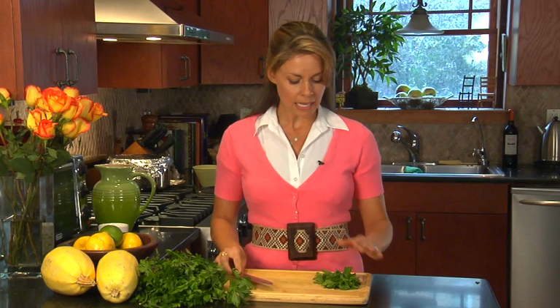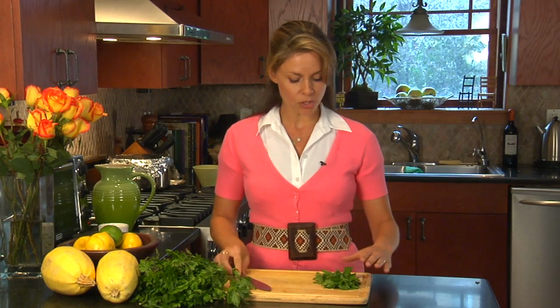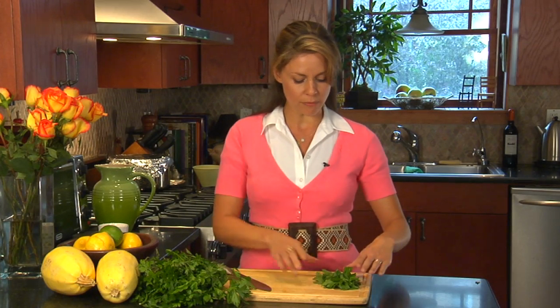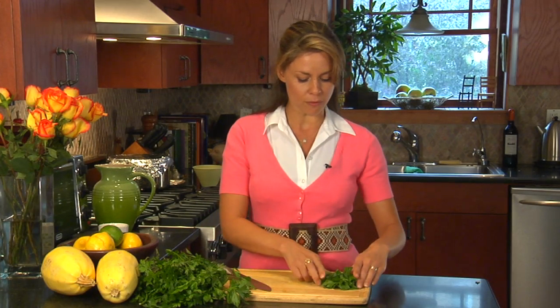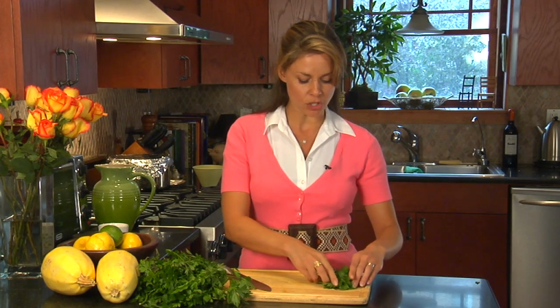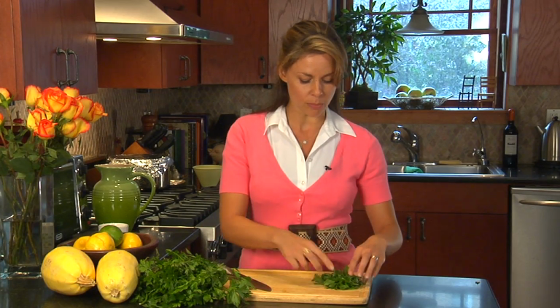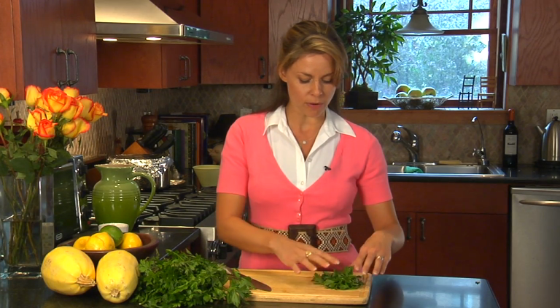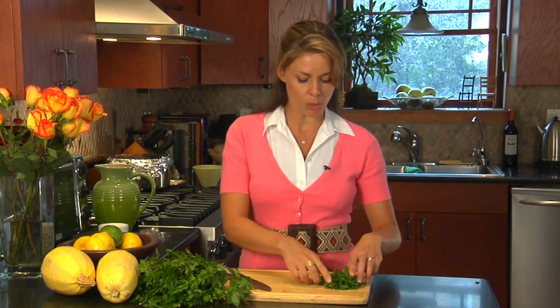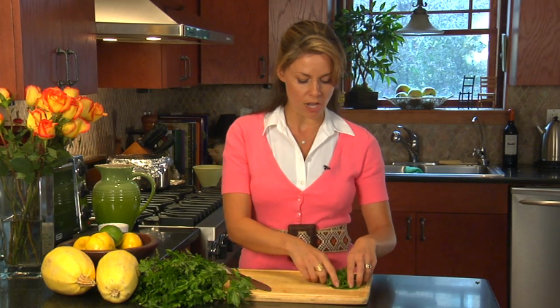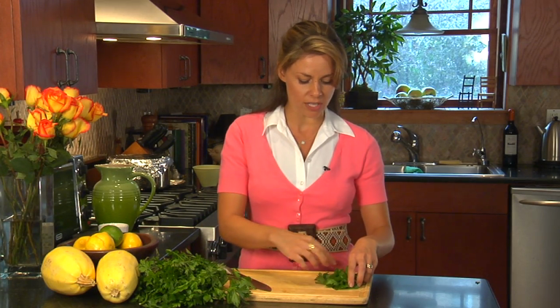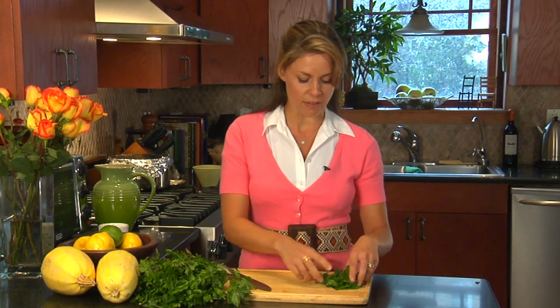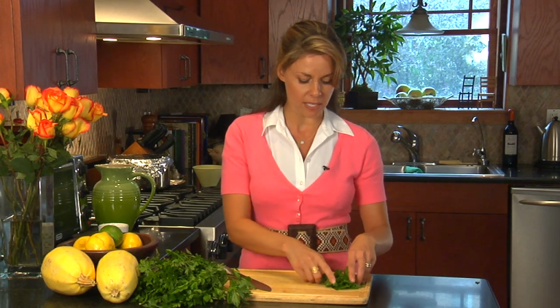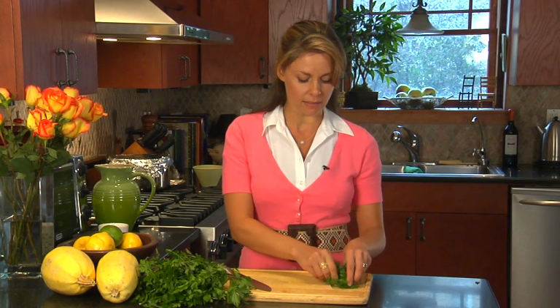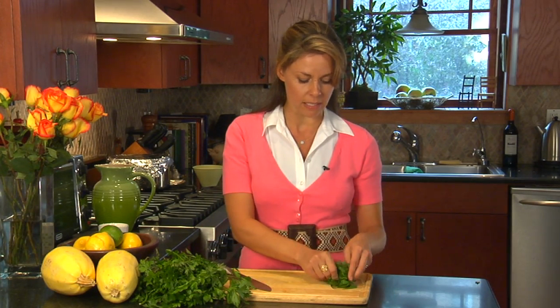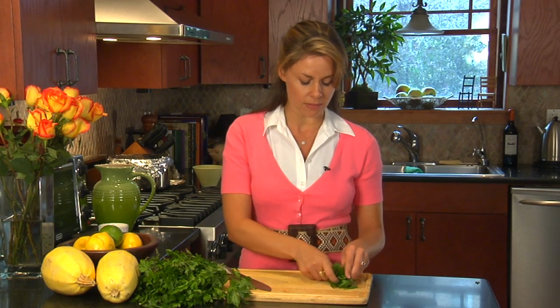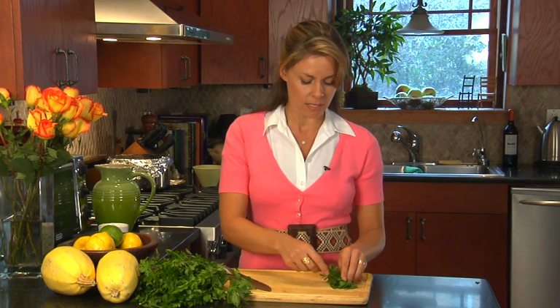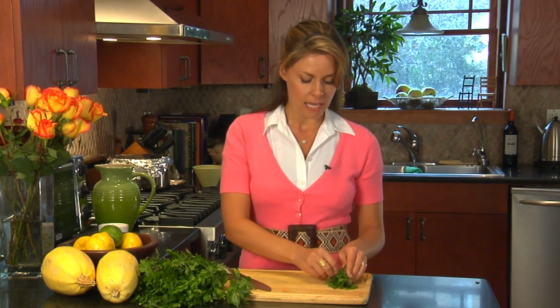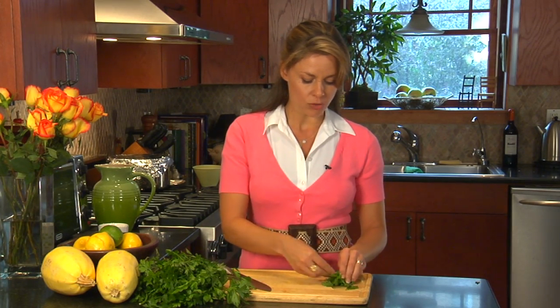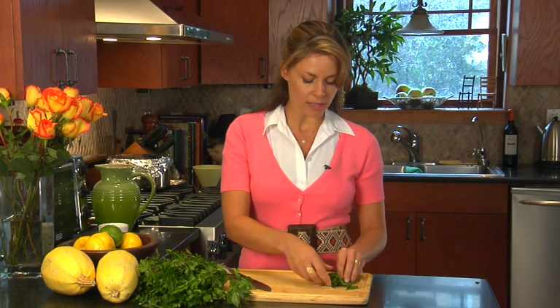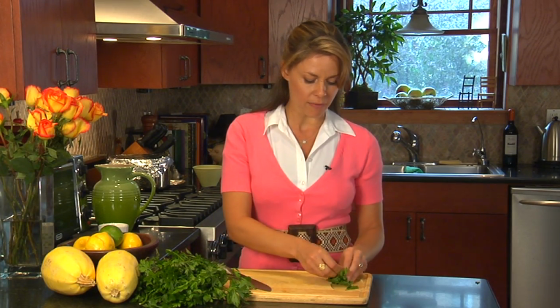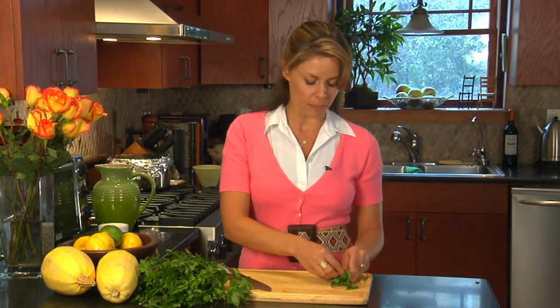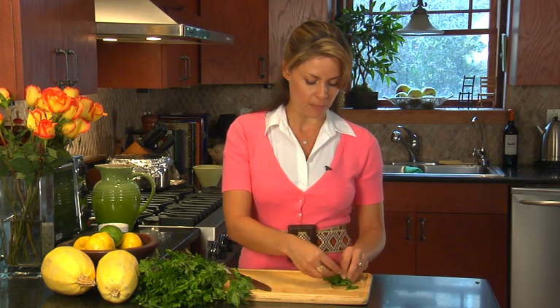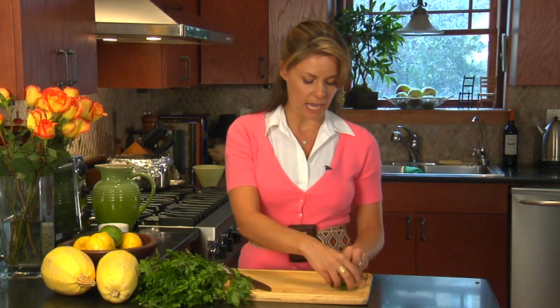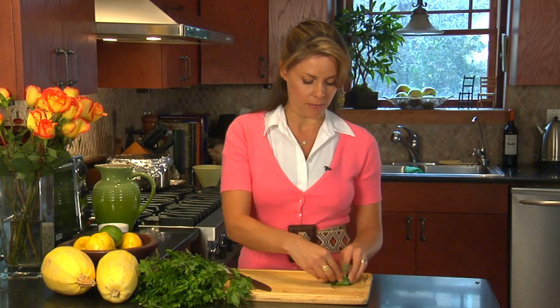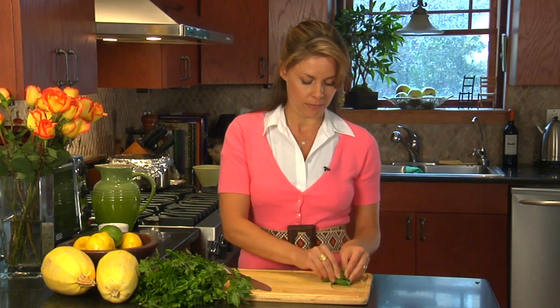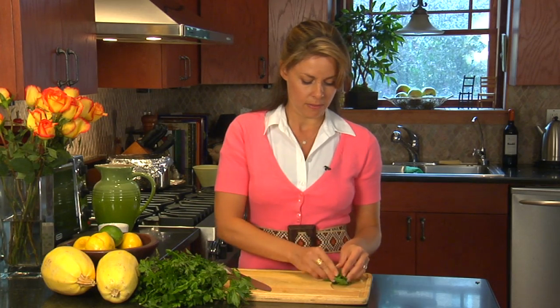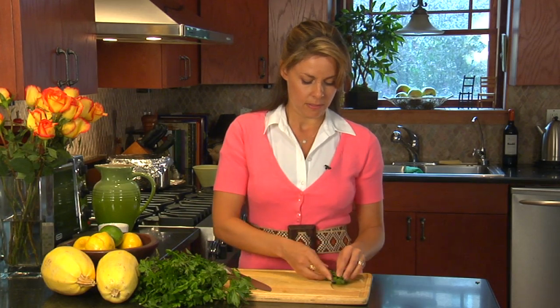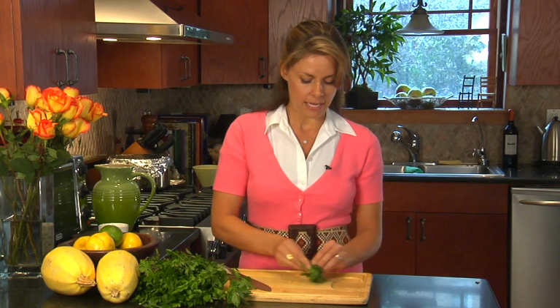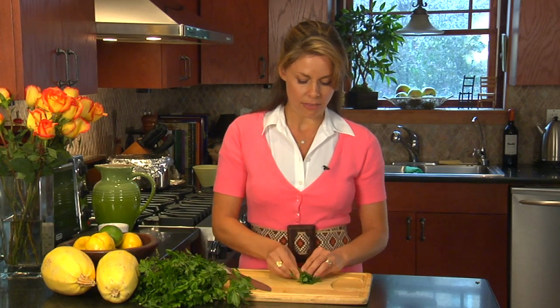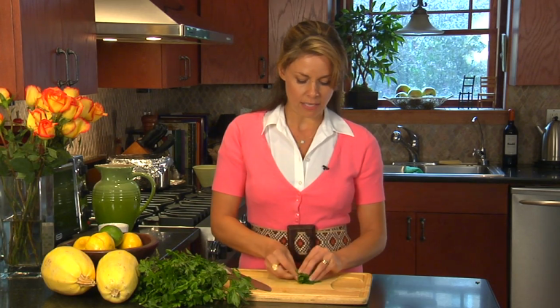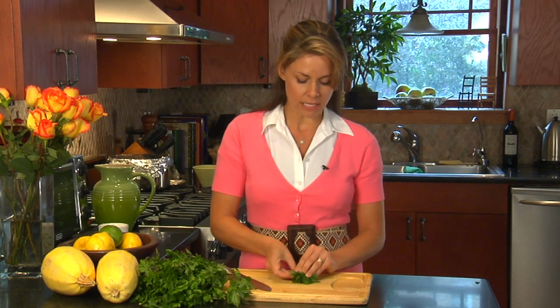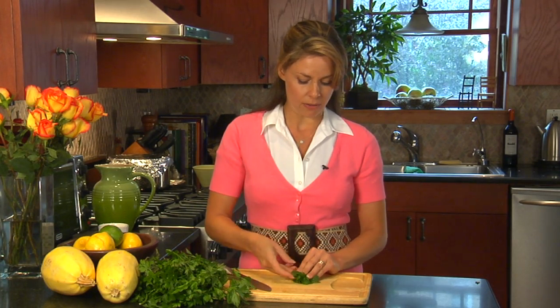Next, you'll have your fresh herbs. I've already washed these. I've picked the leaves and dried them off in a paper towel. Gather that together.